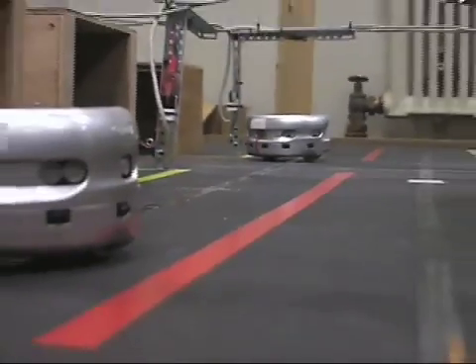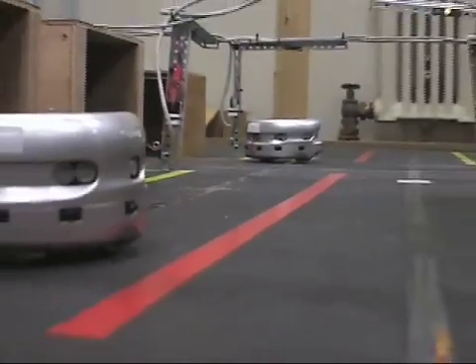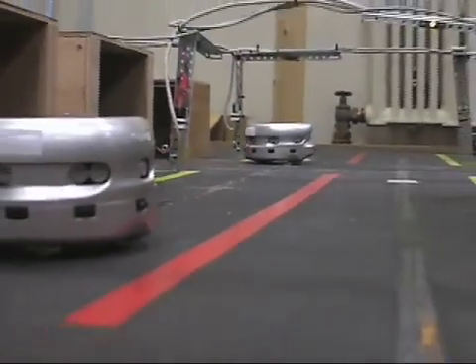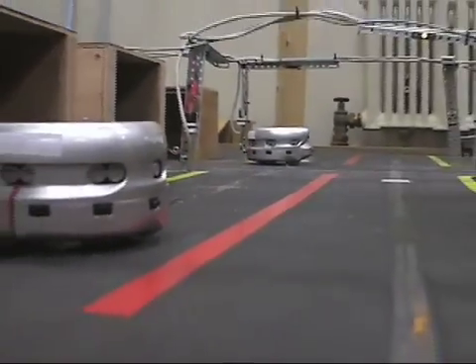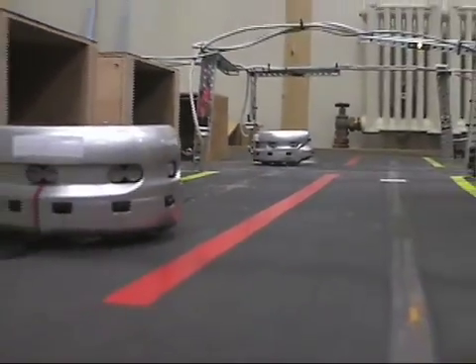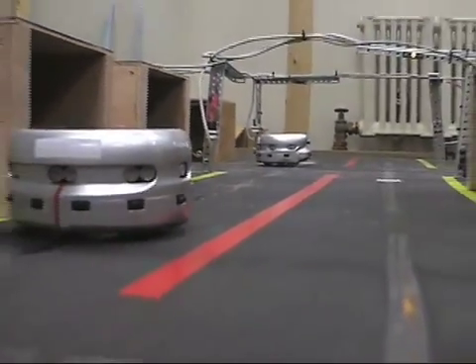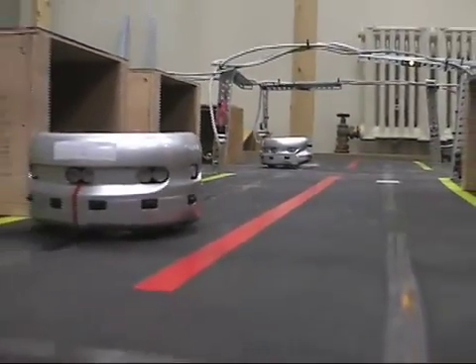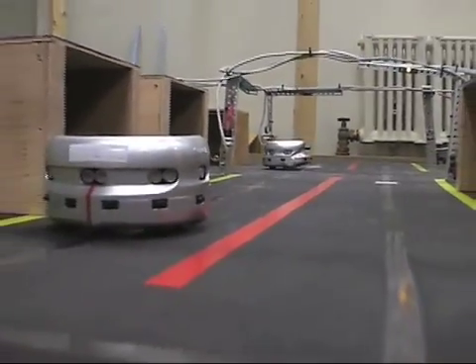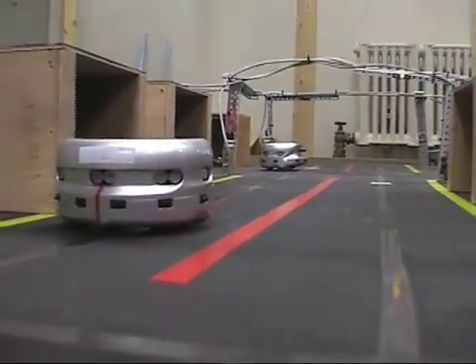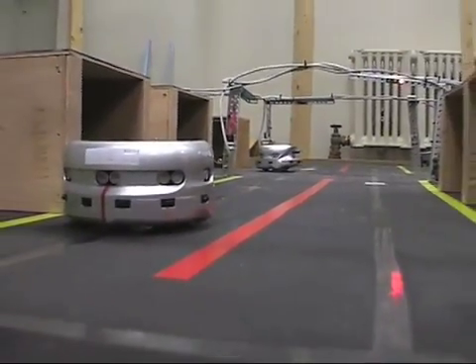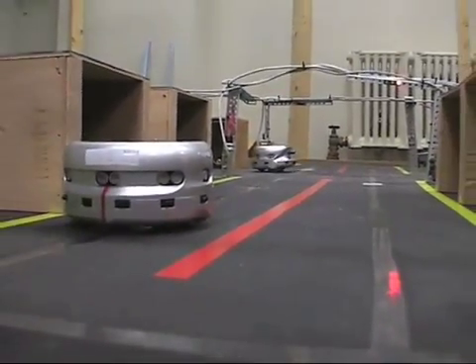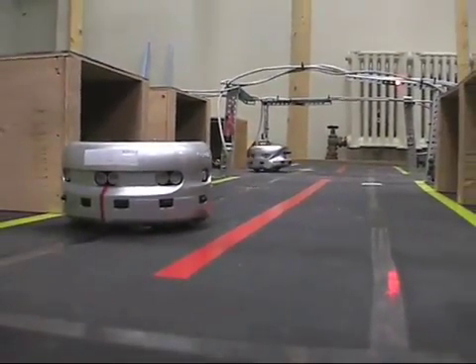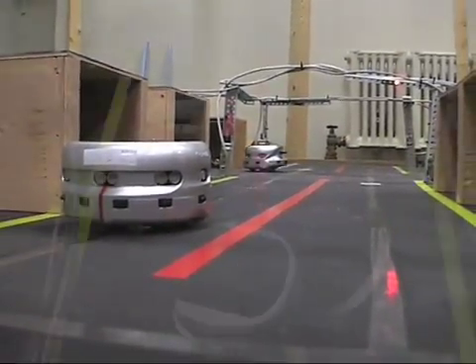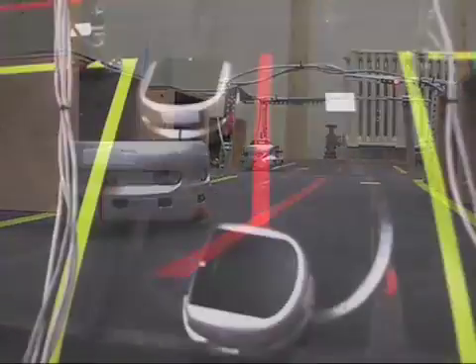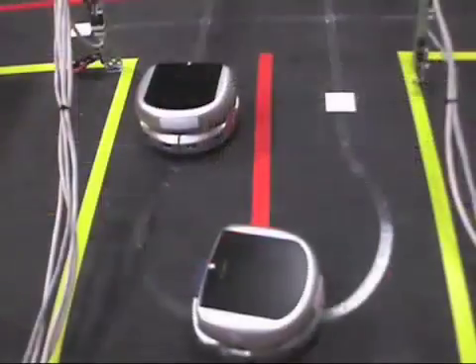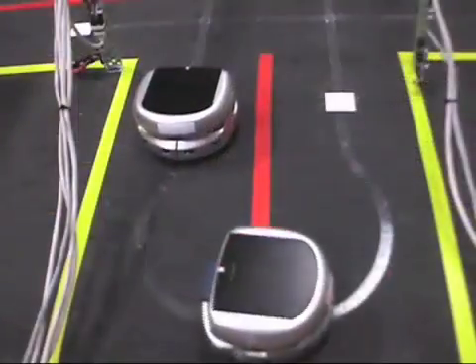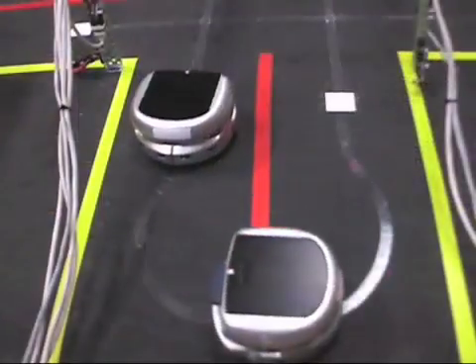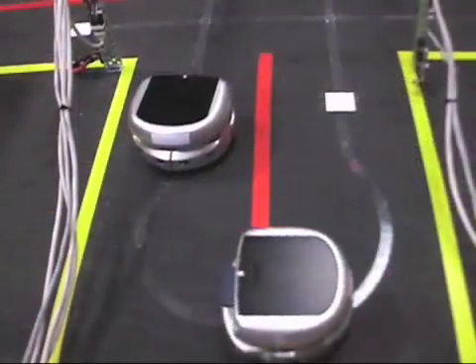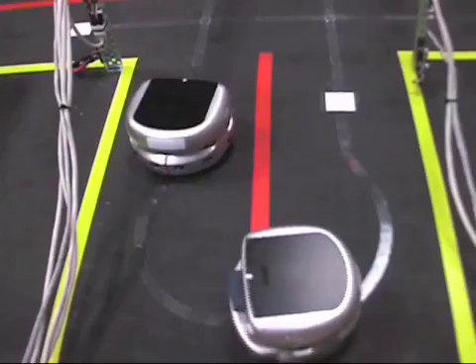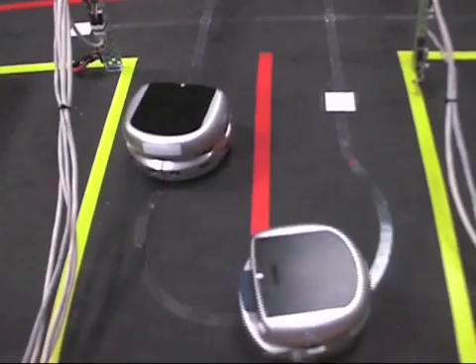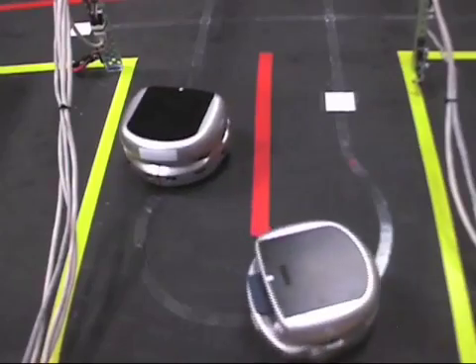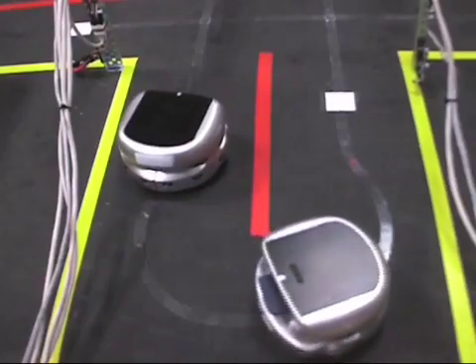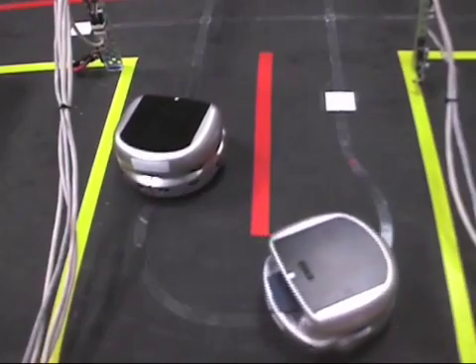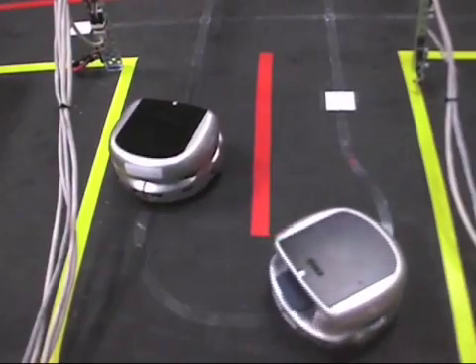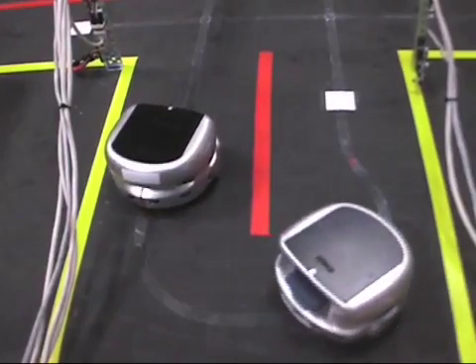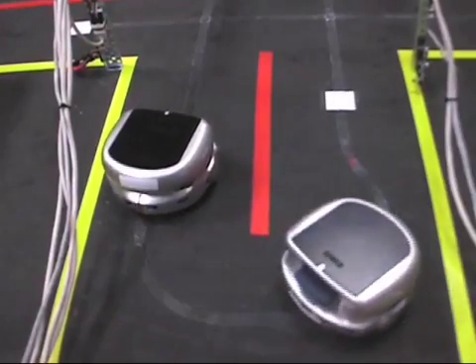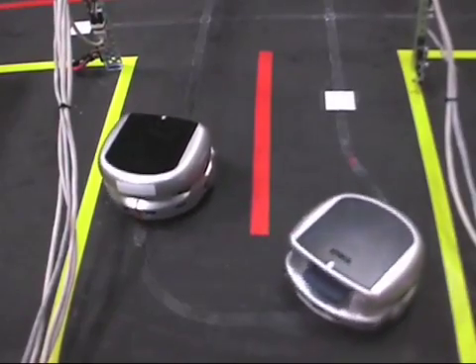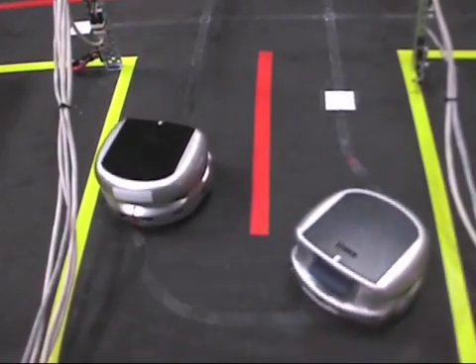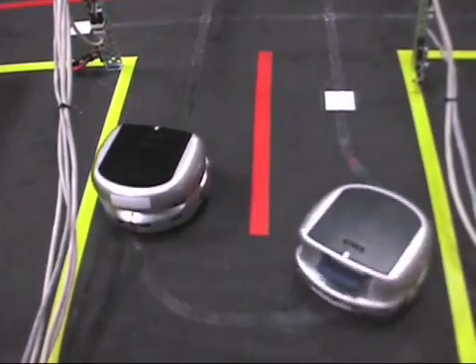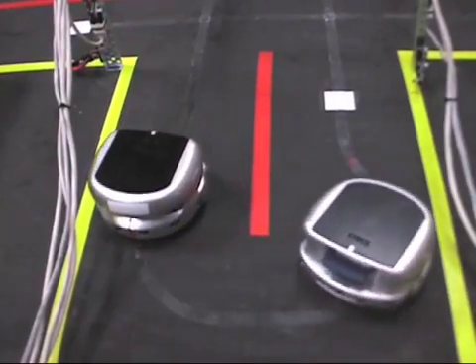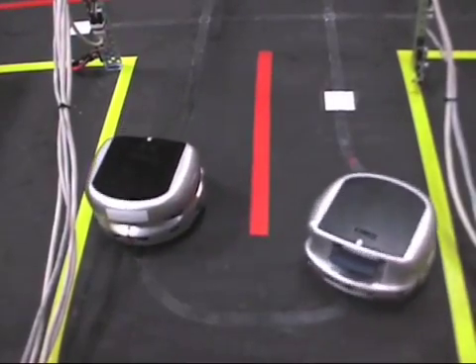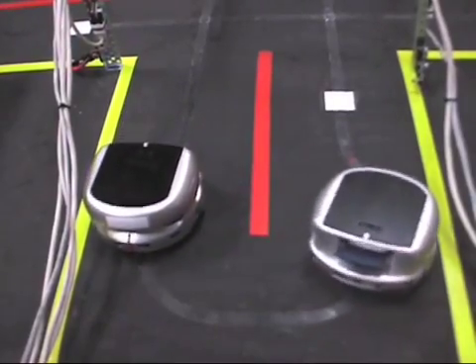Basically we're trying to integrate all these things to learn a little bit about the environment as the robot is moving by itself.